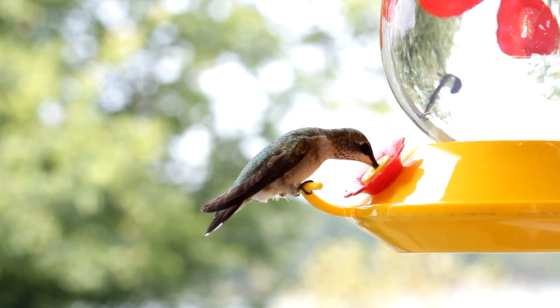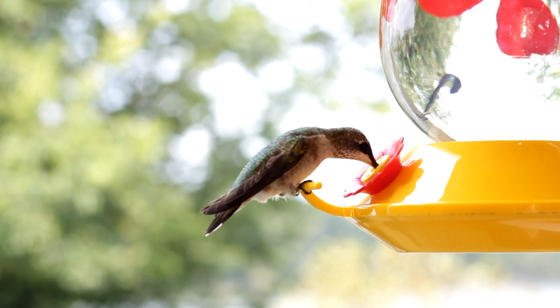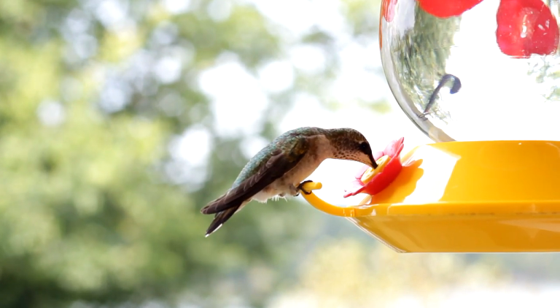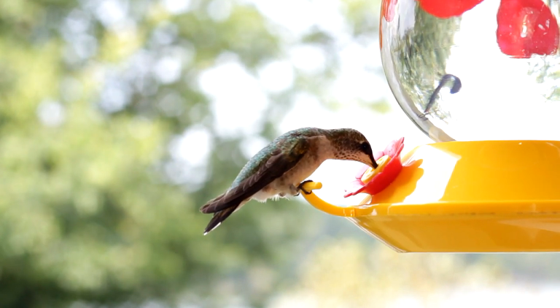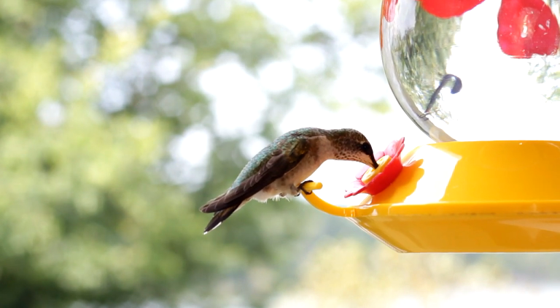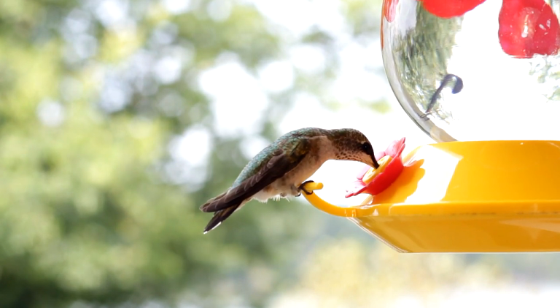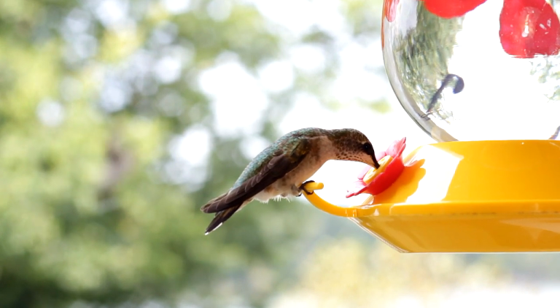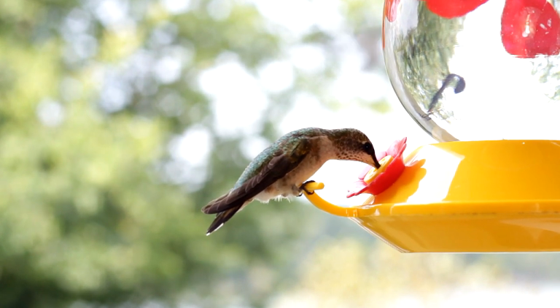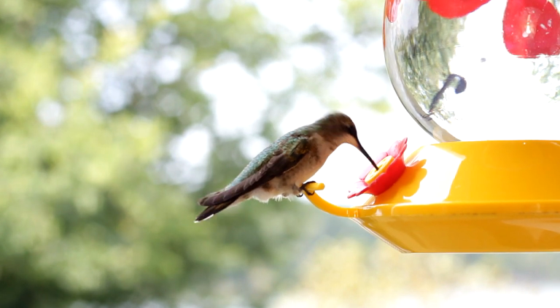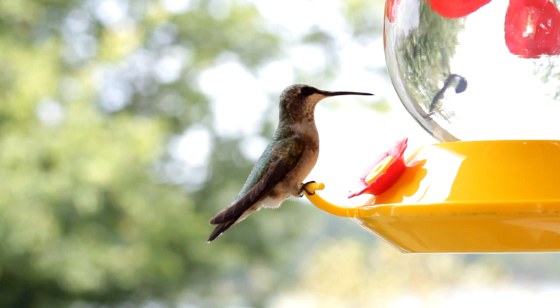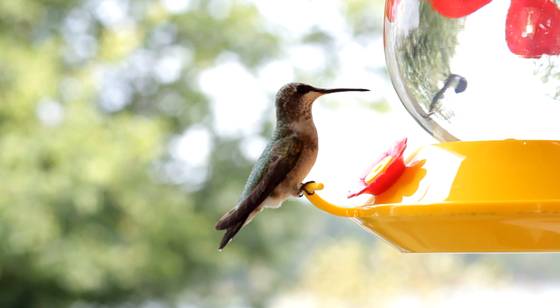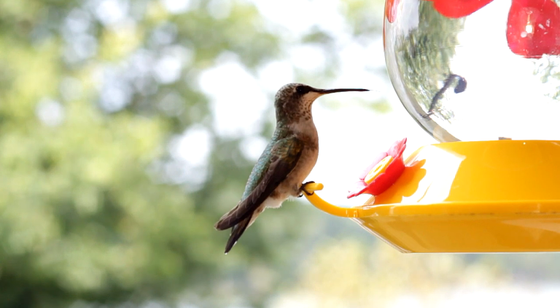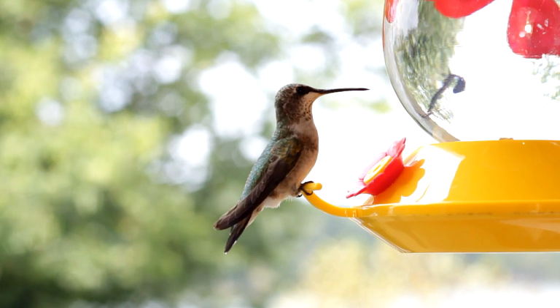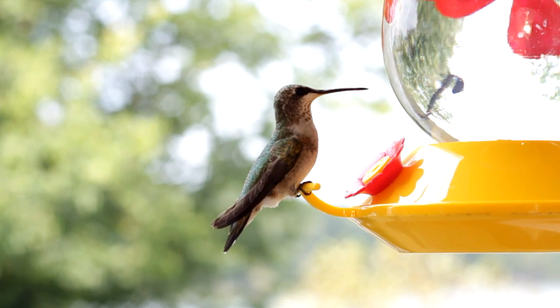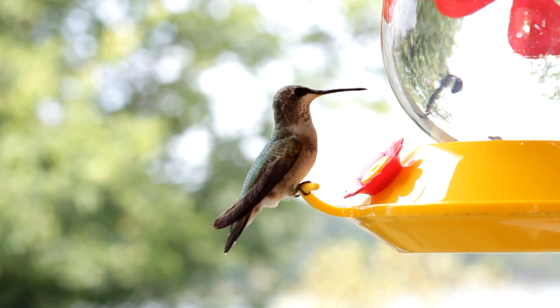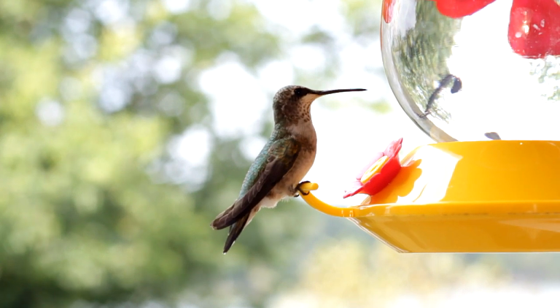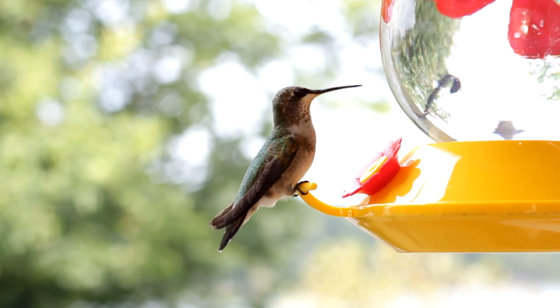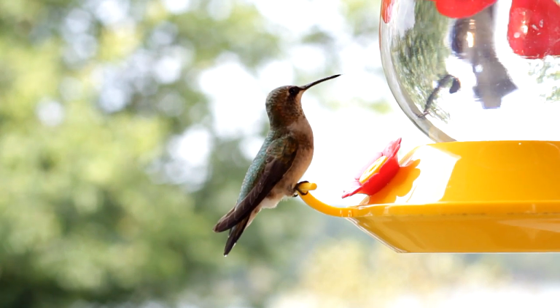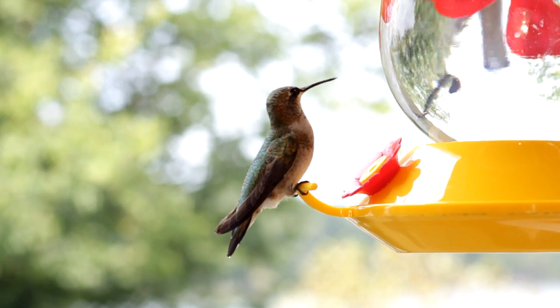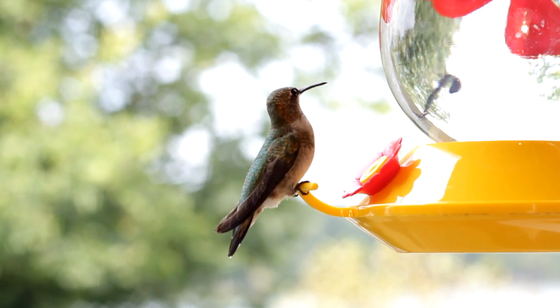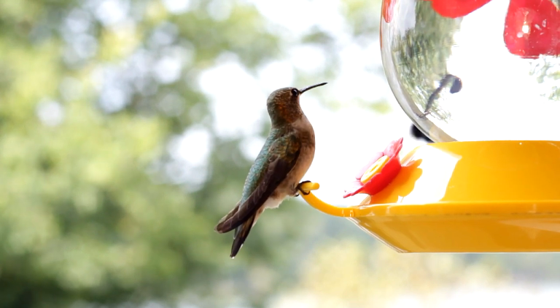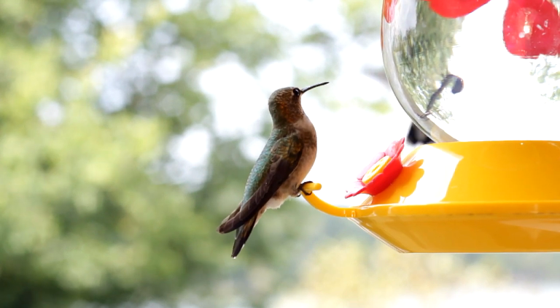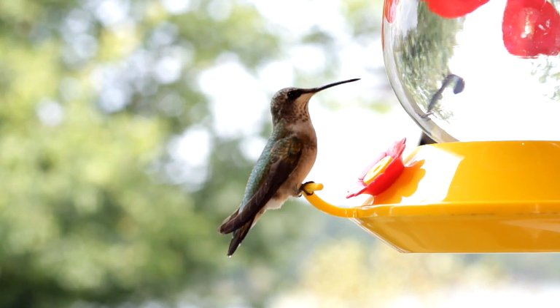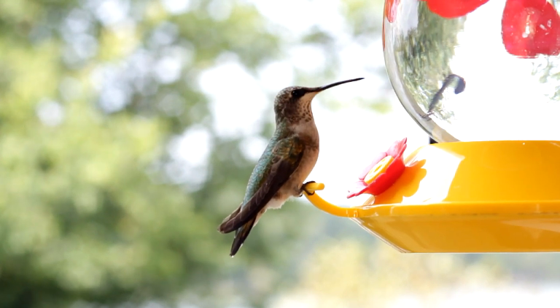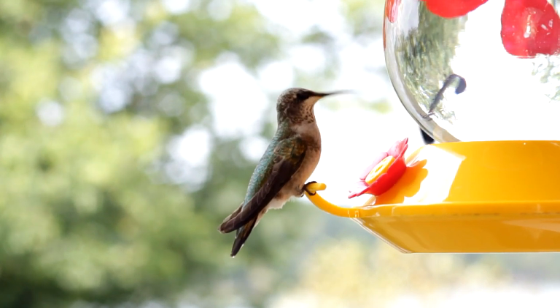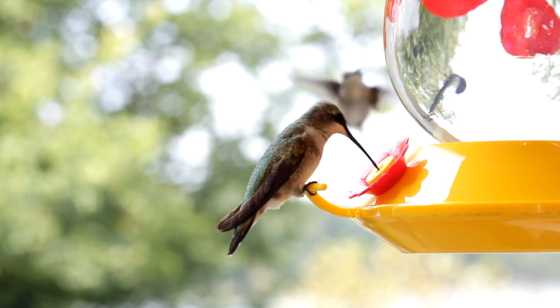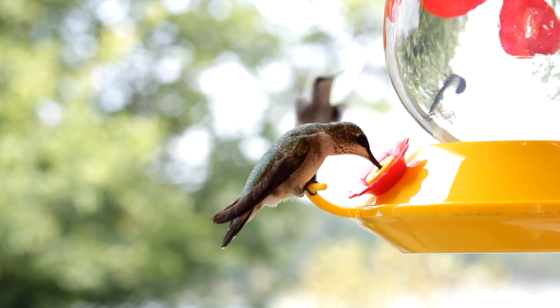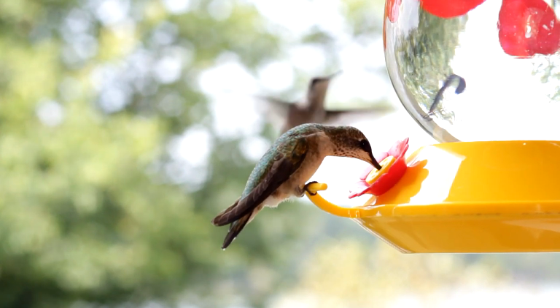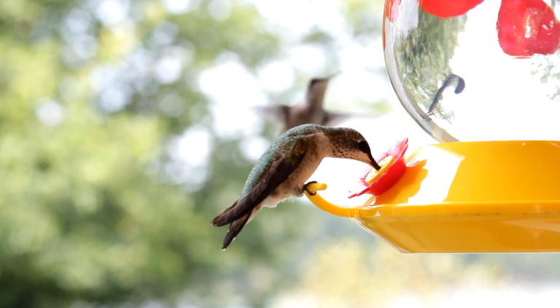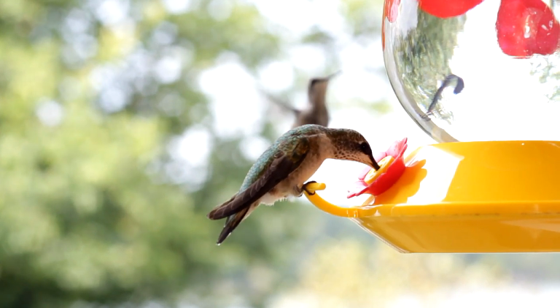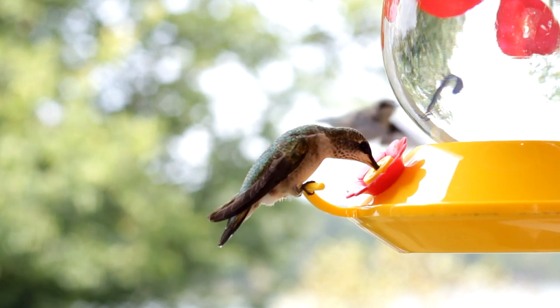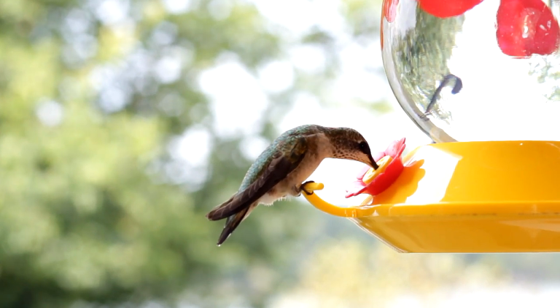Hummingbirds are the smallest bird in the world, weighing around 2 grams — the size of a penny.